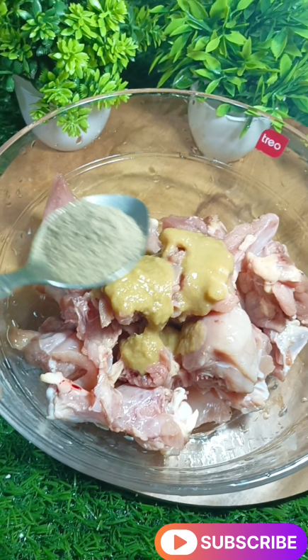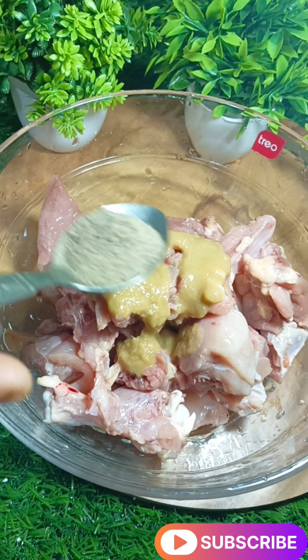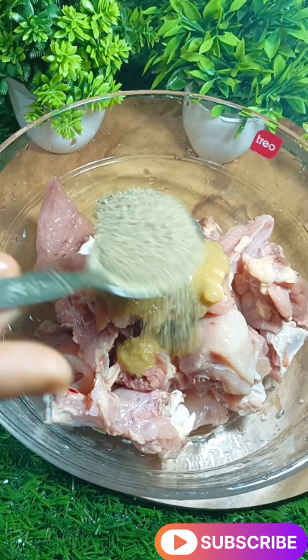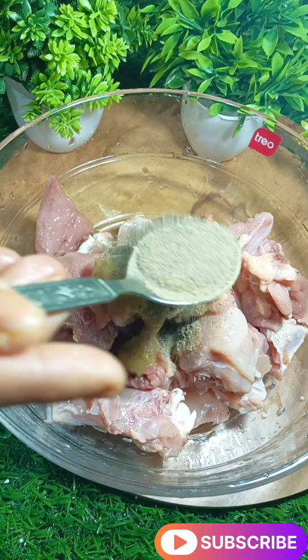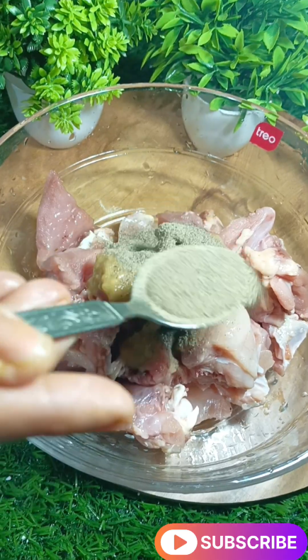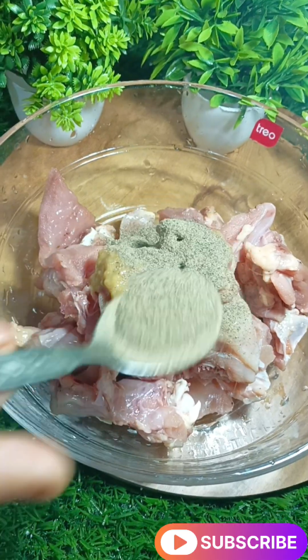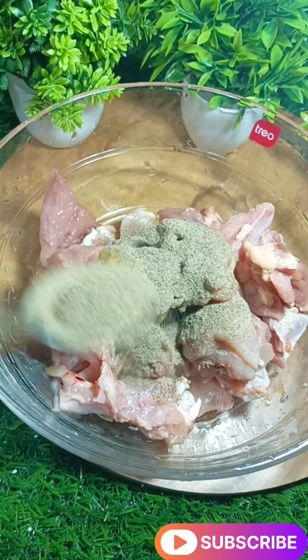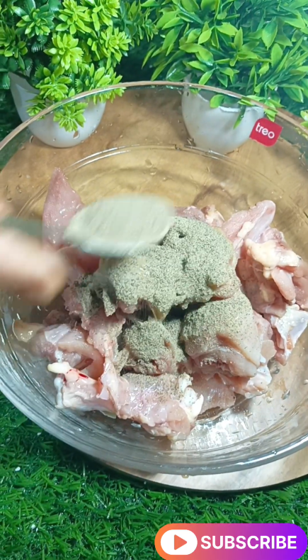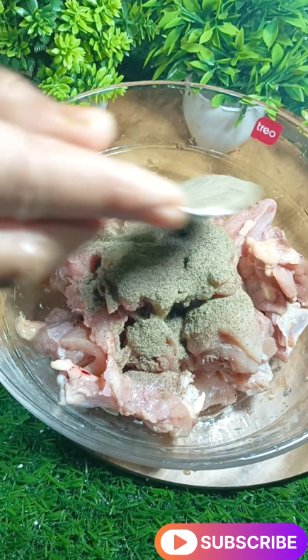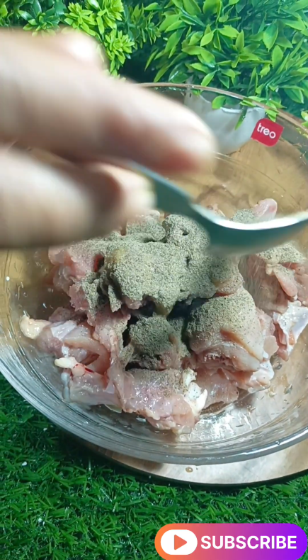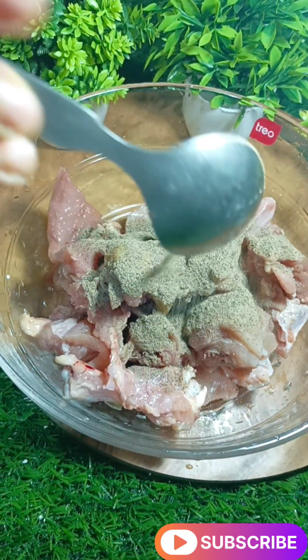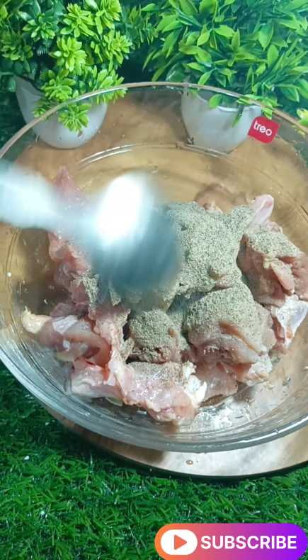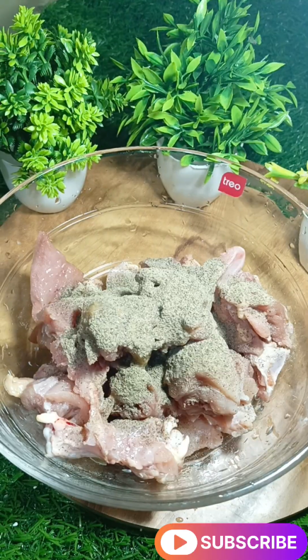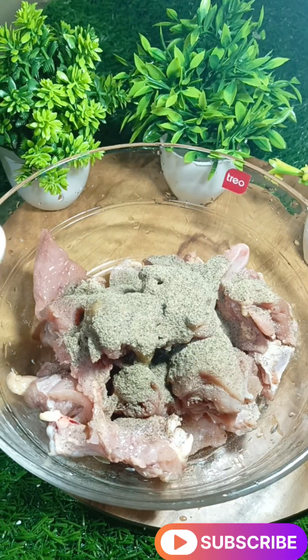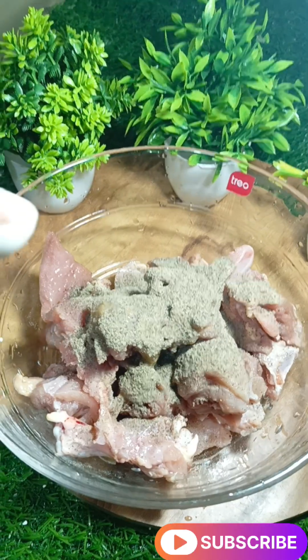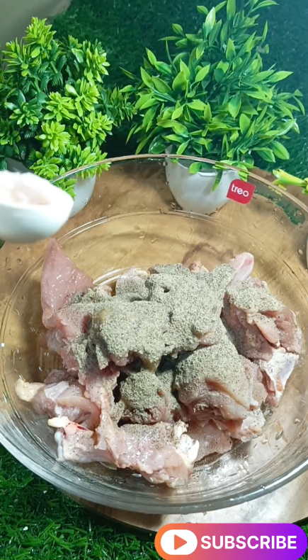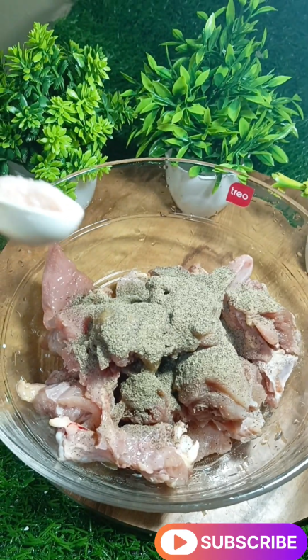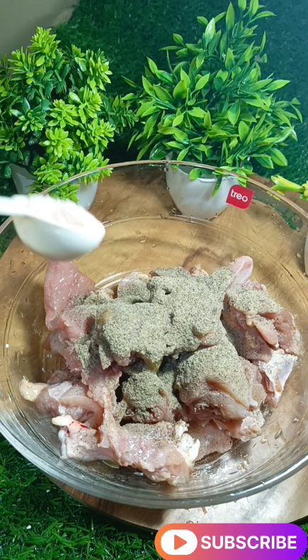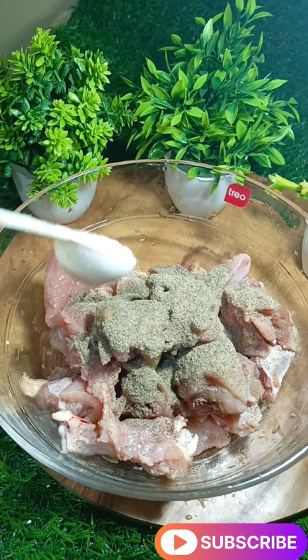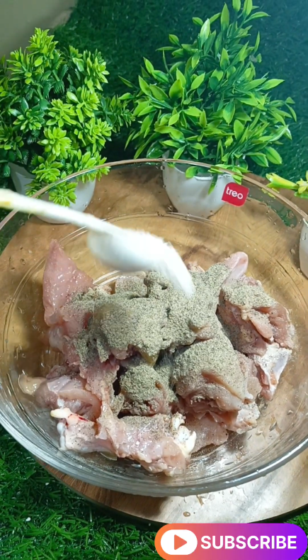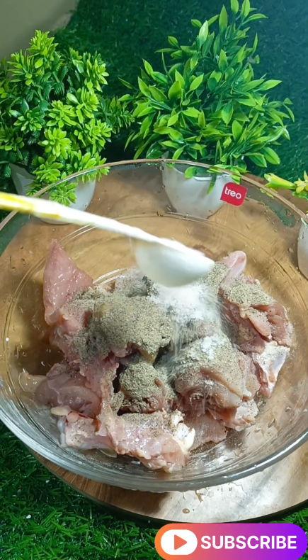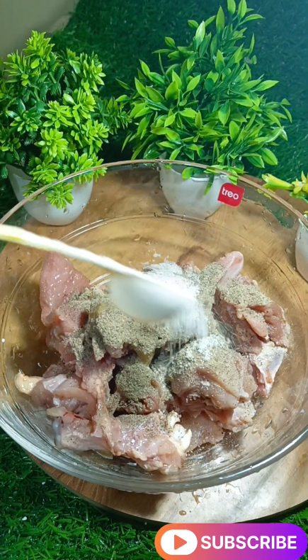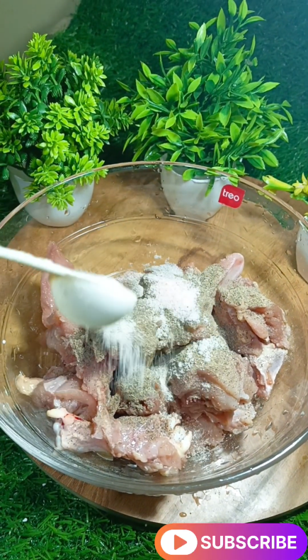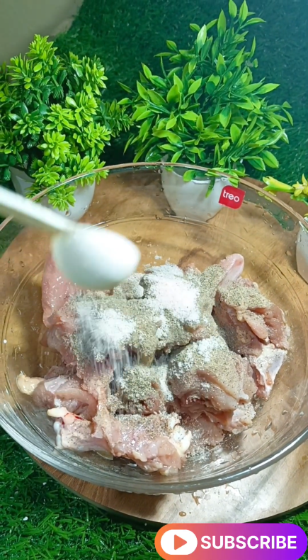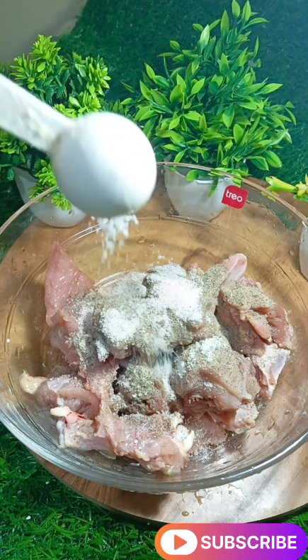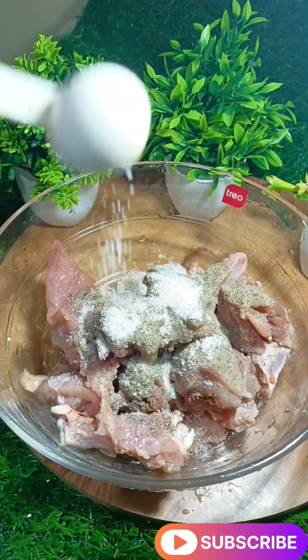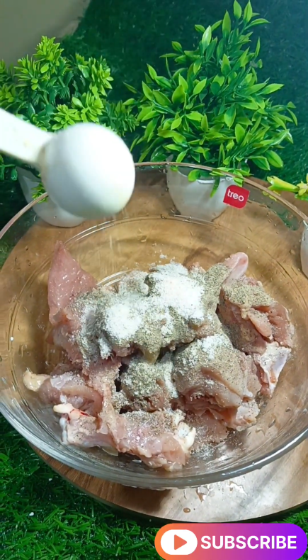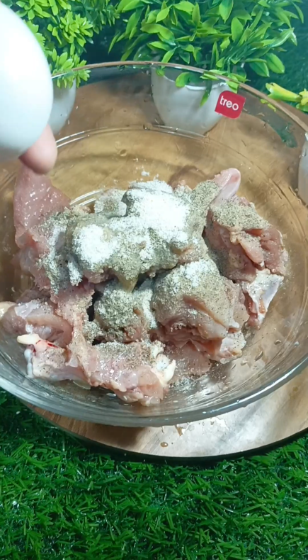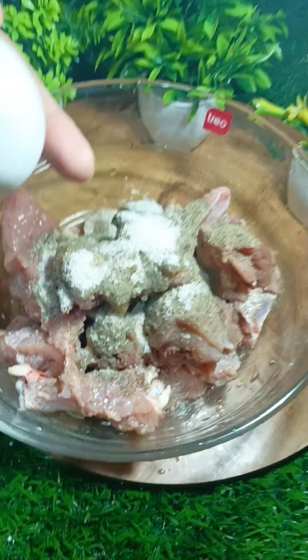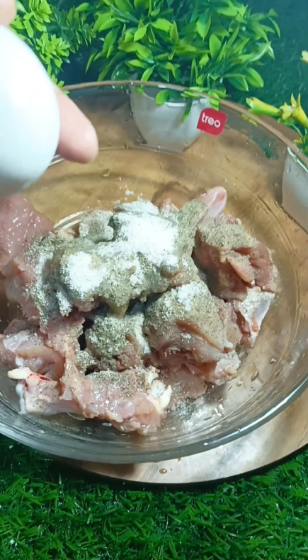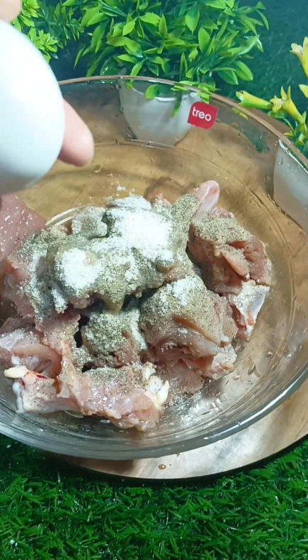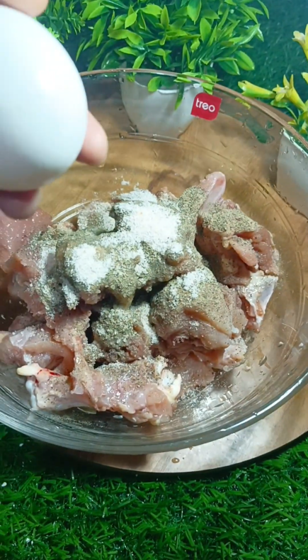I'm gonna make 500 grams chicken. I'll use this chicken with a quick bone chicken.